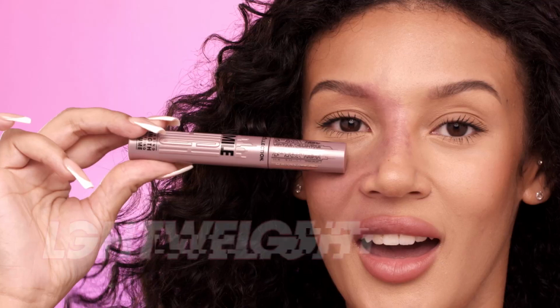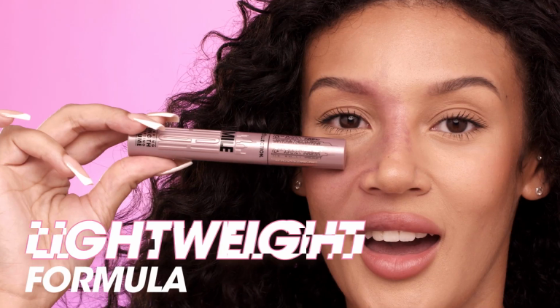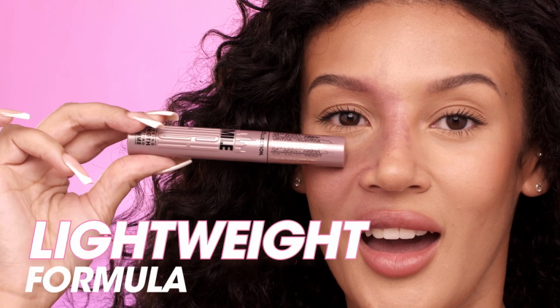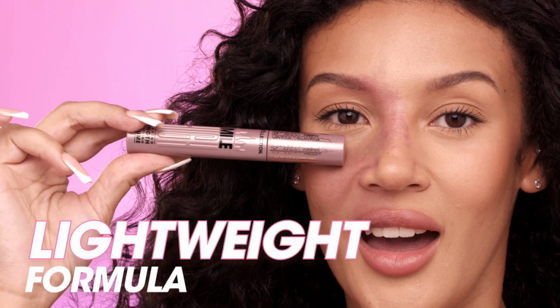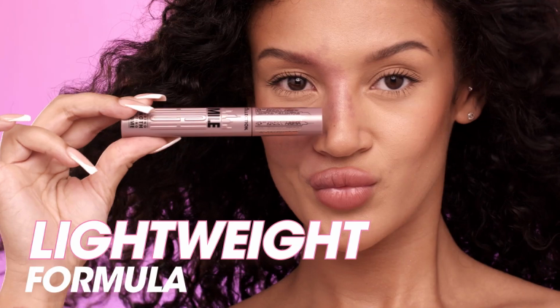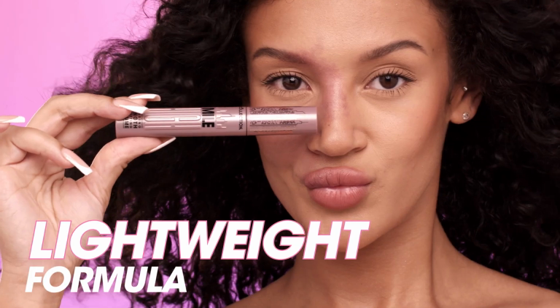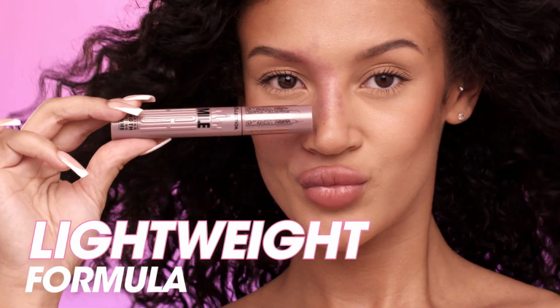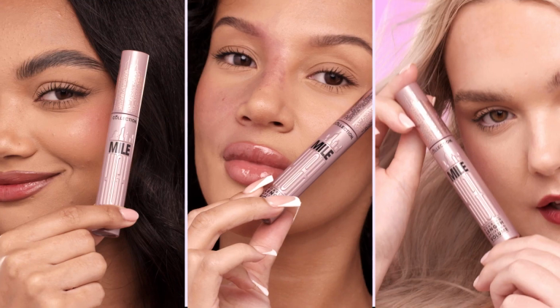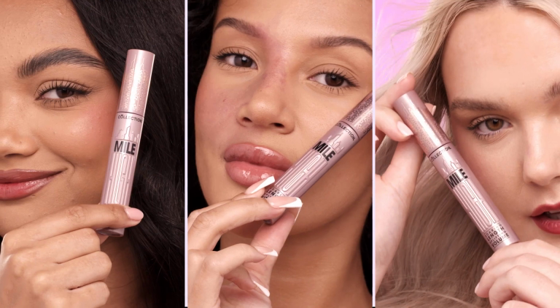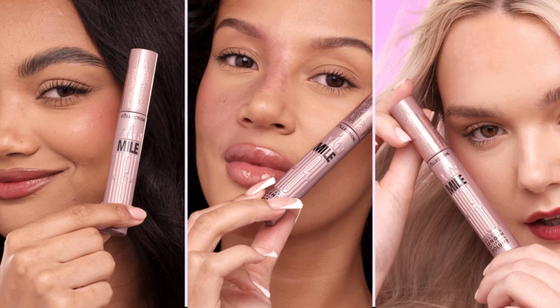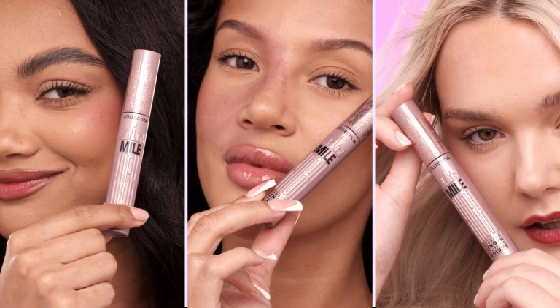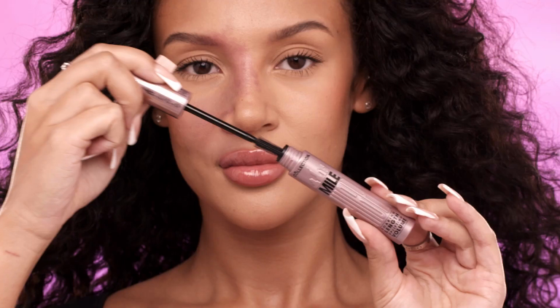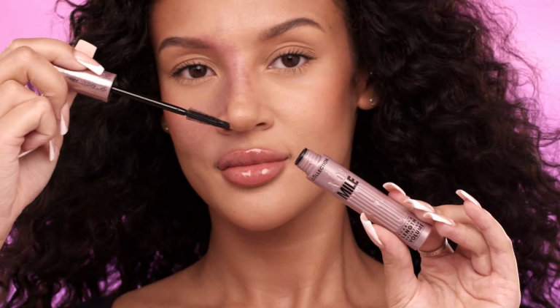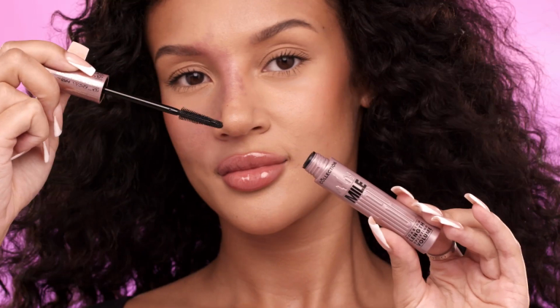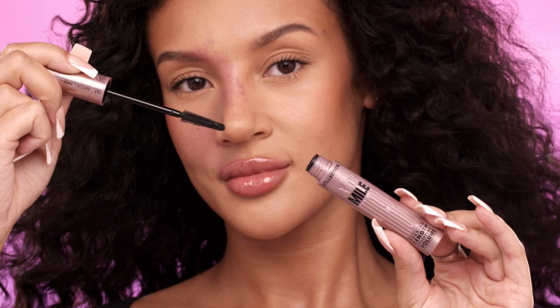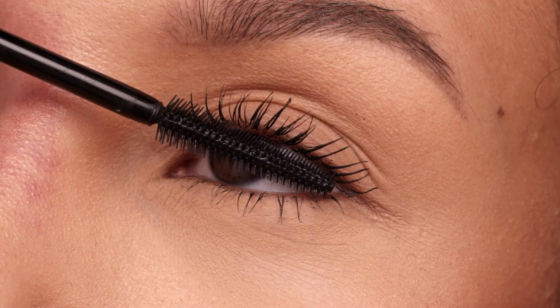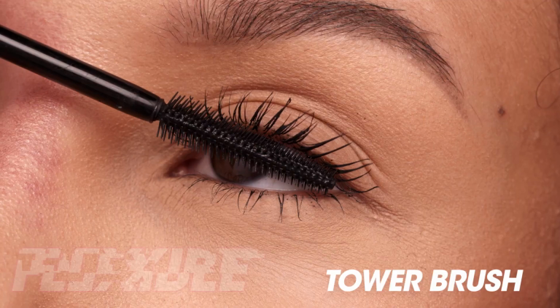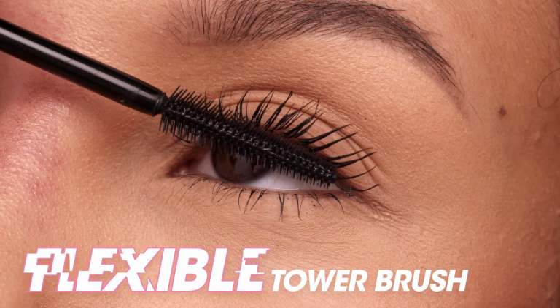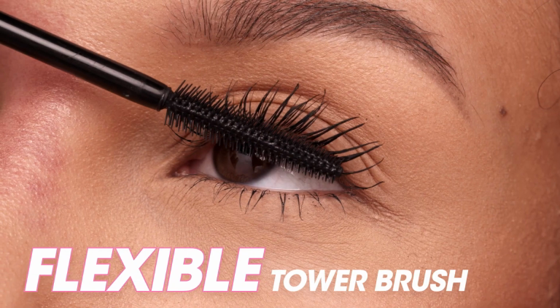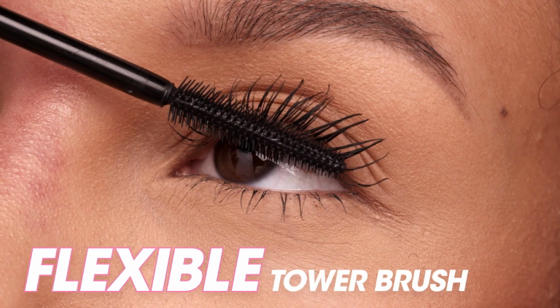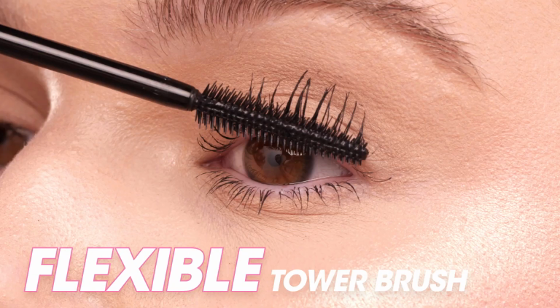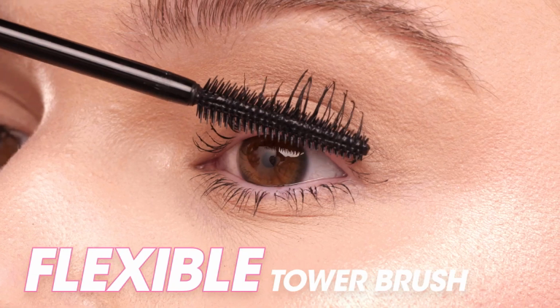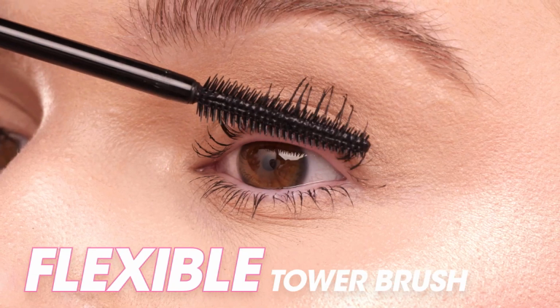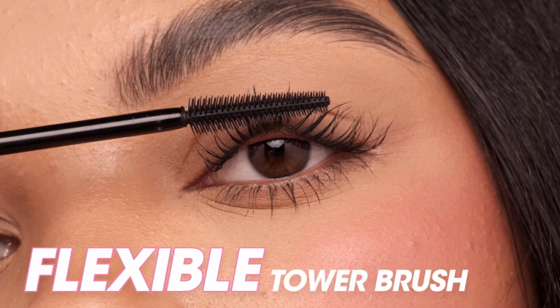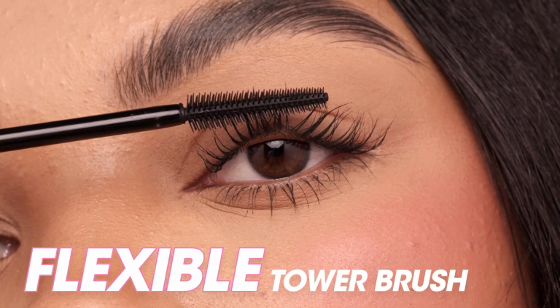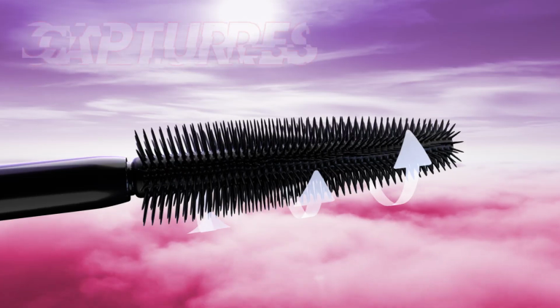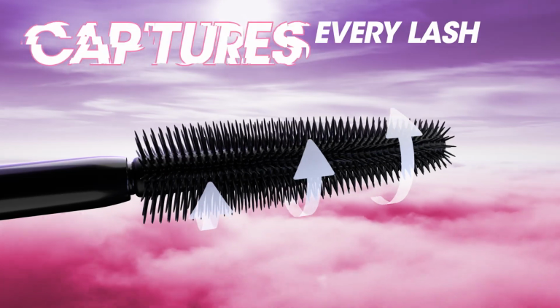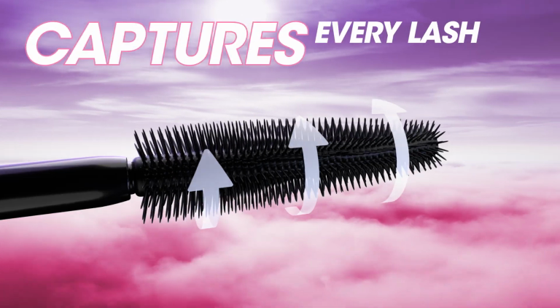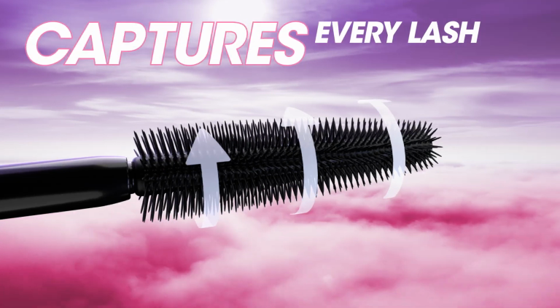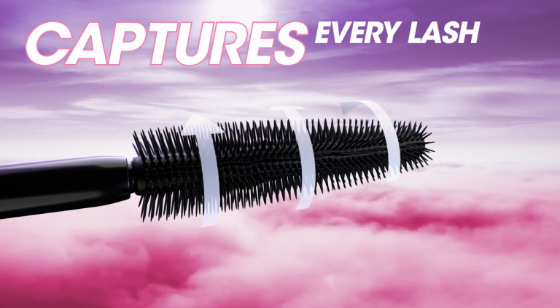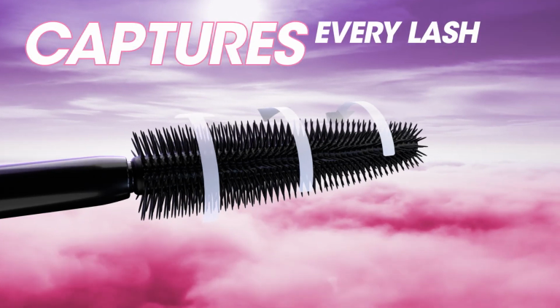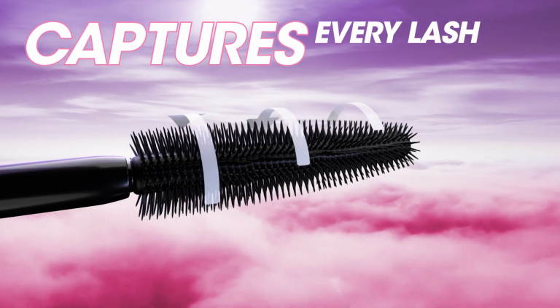Lightweight formula with a flexible tower brush that captures every lash.